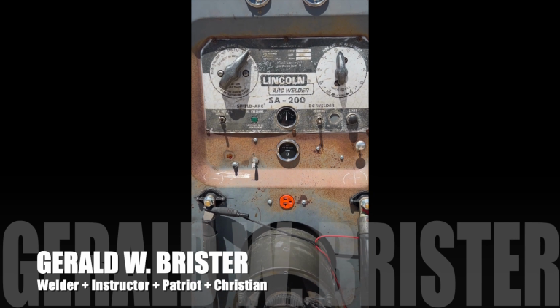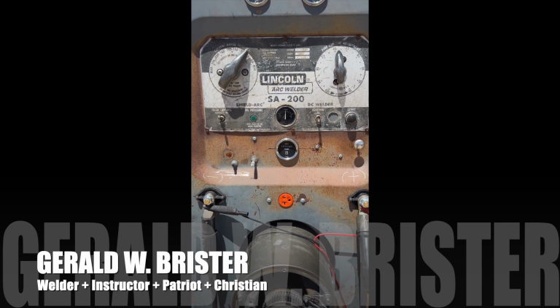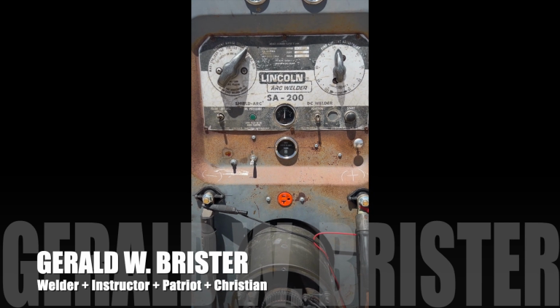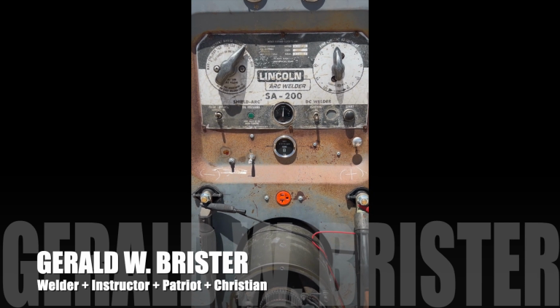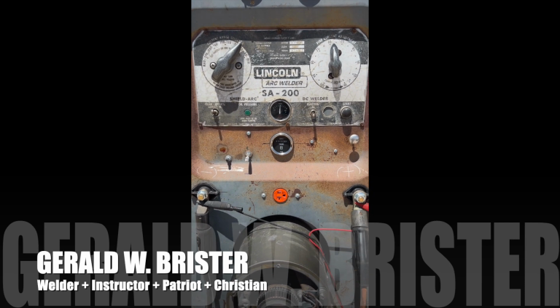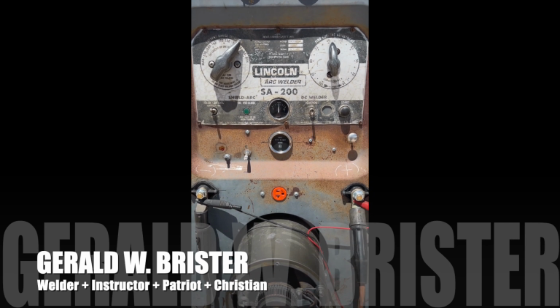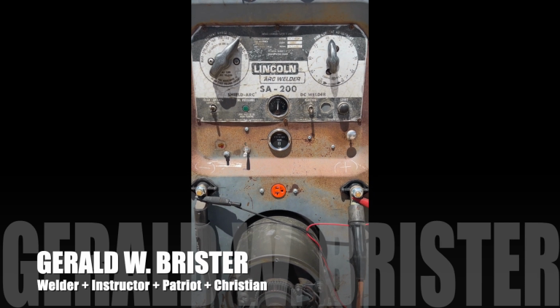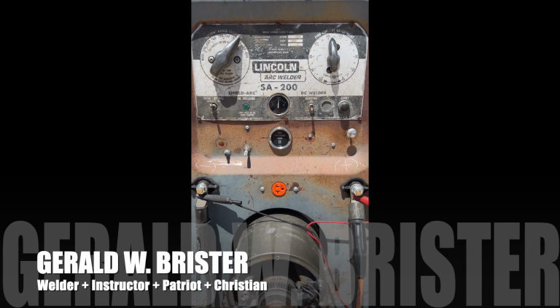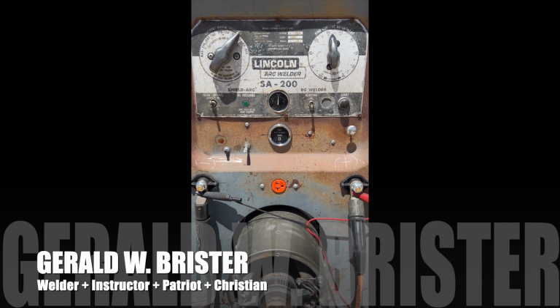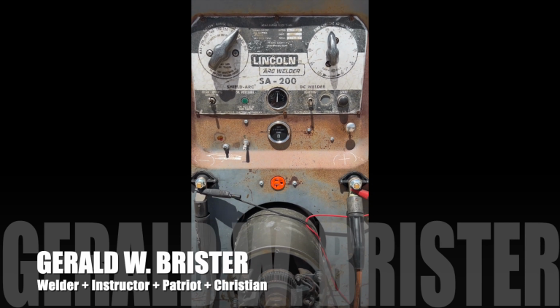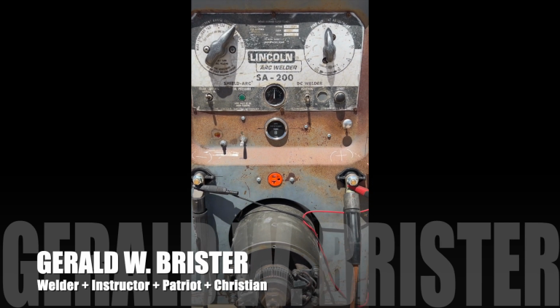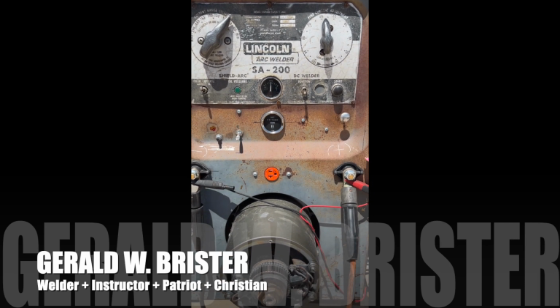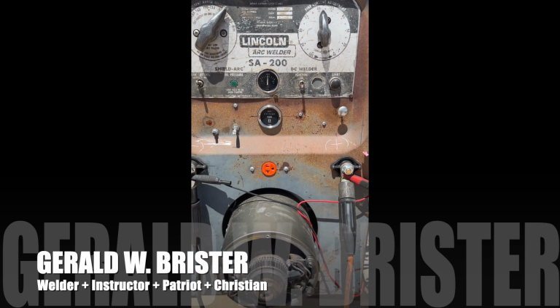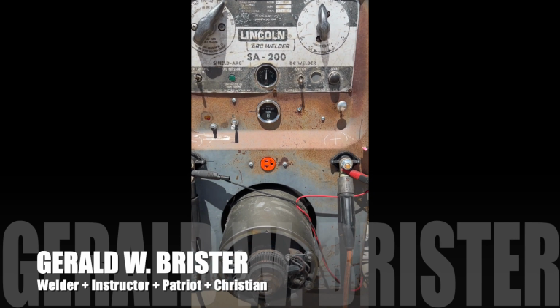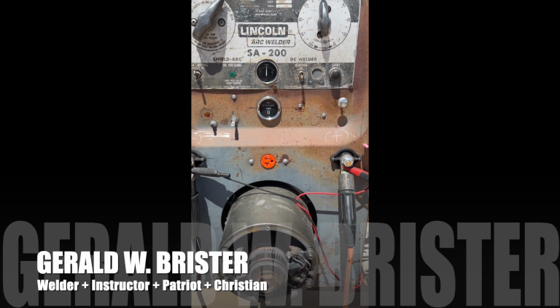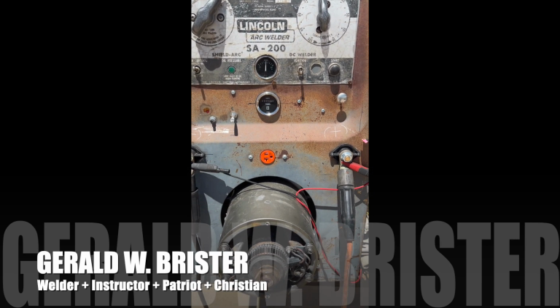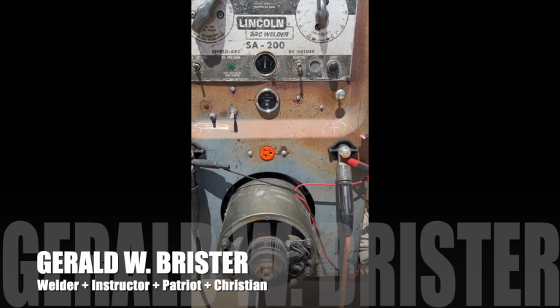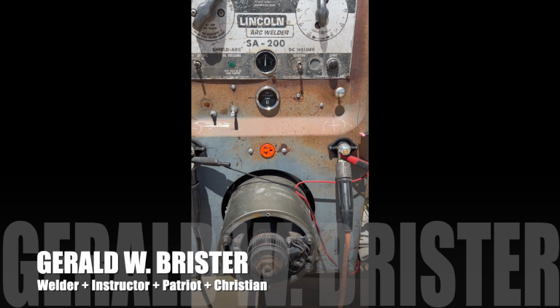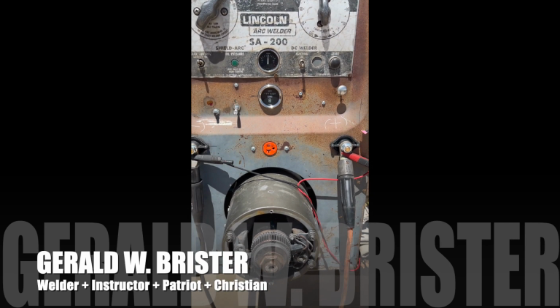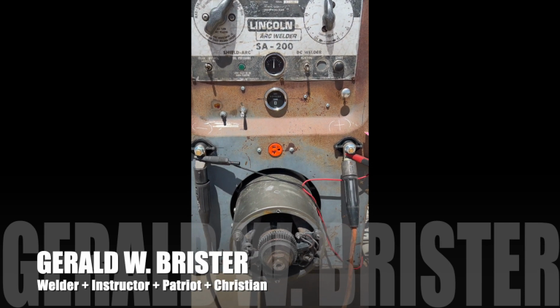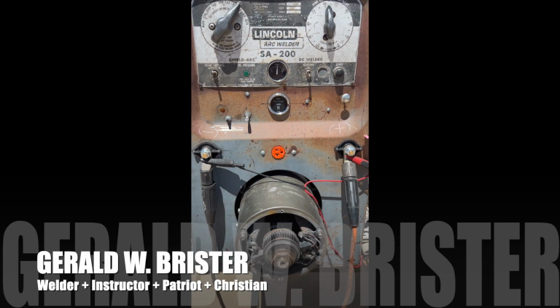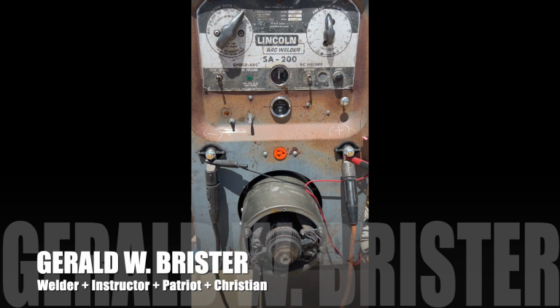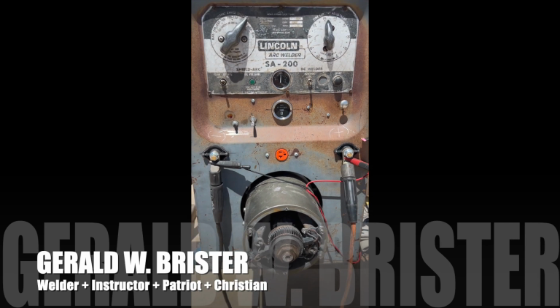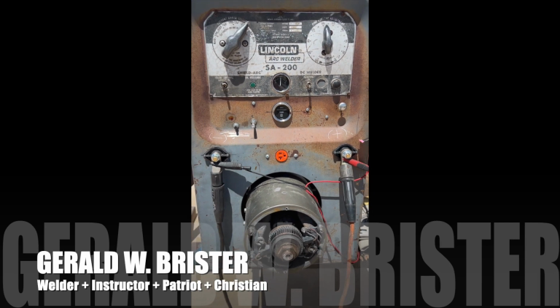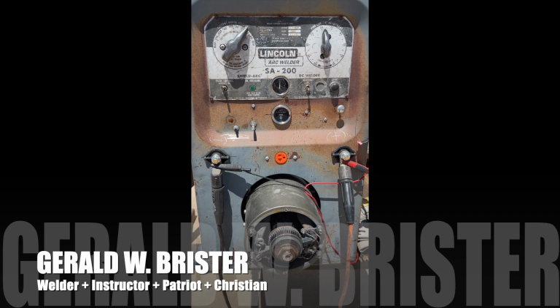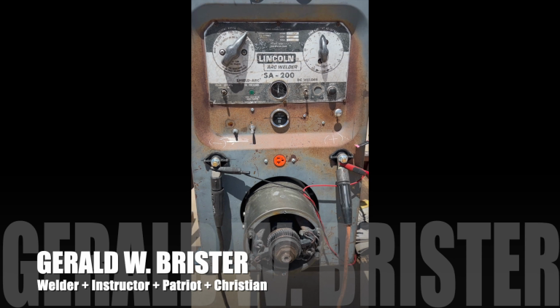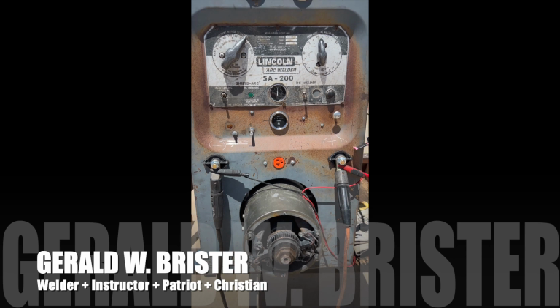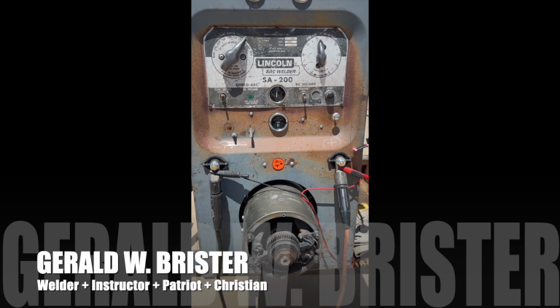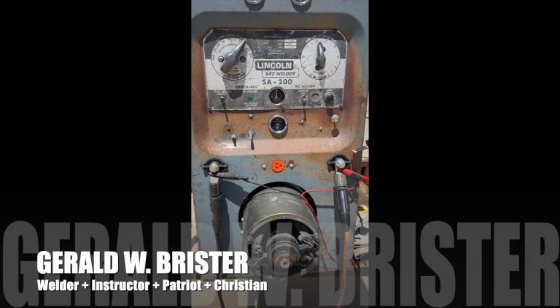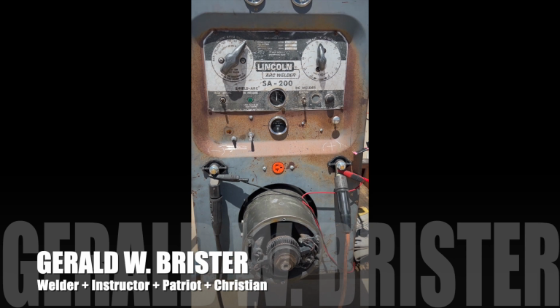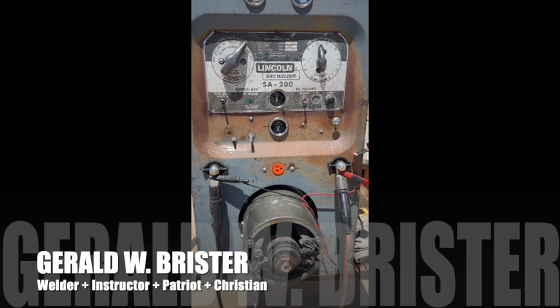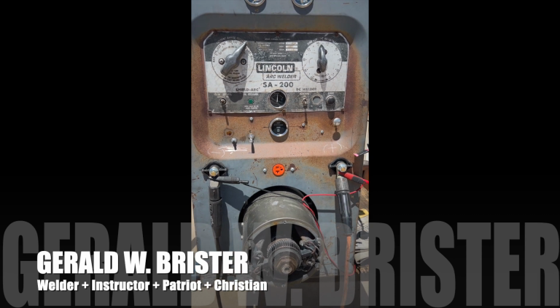Now I want to show you some things about this machine if you're looking to buy one — tell you a little bit about it.